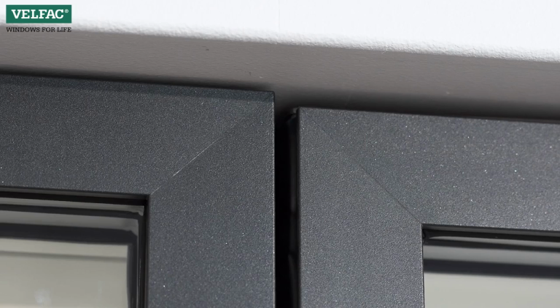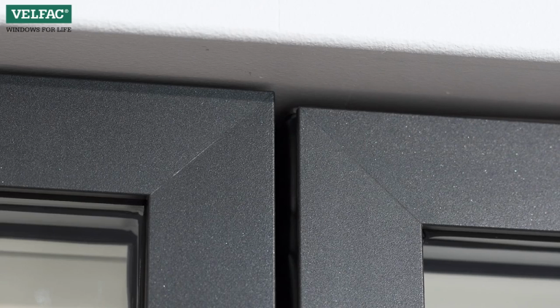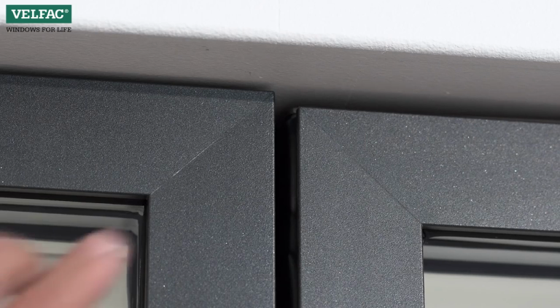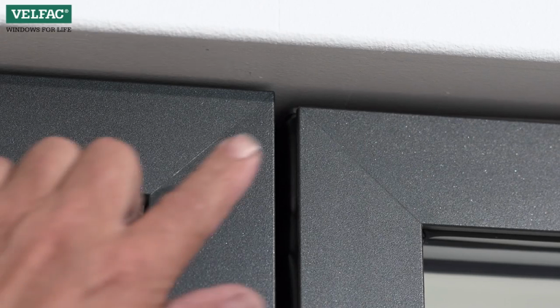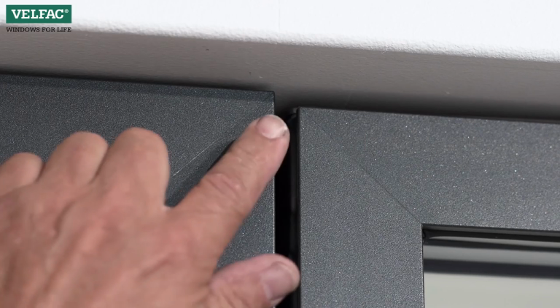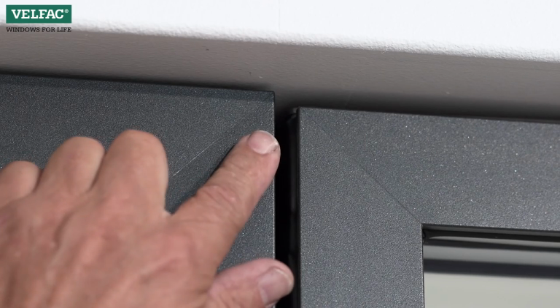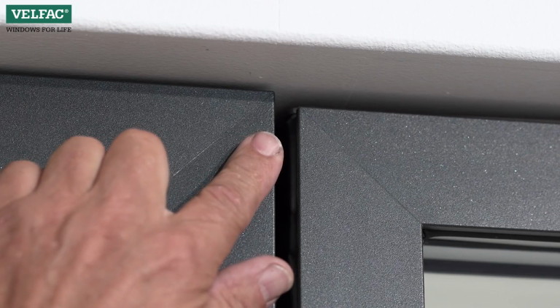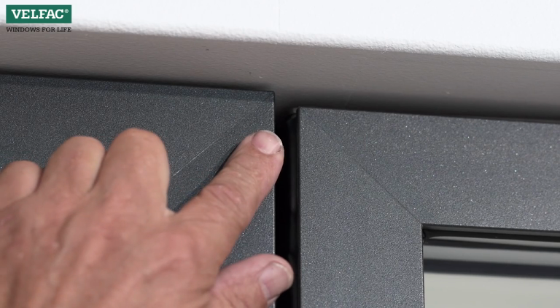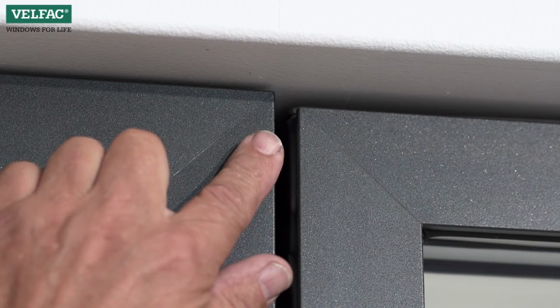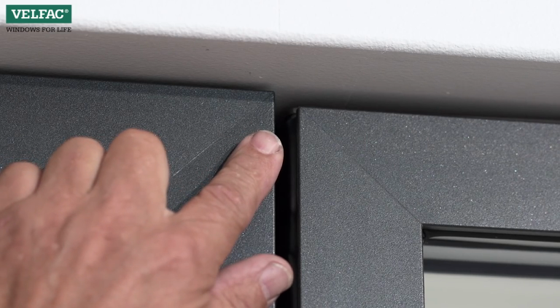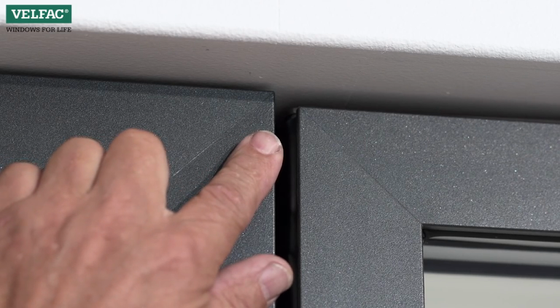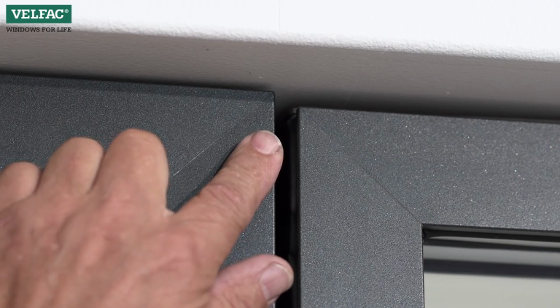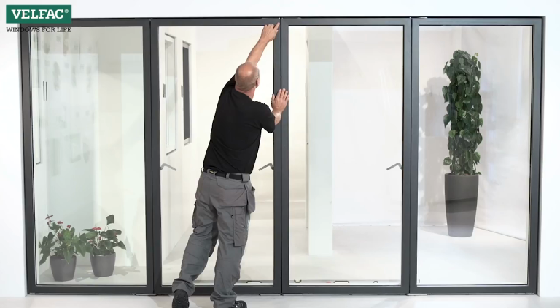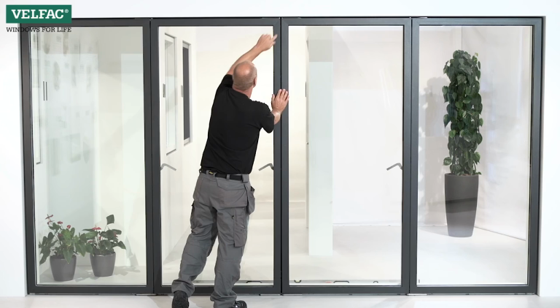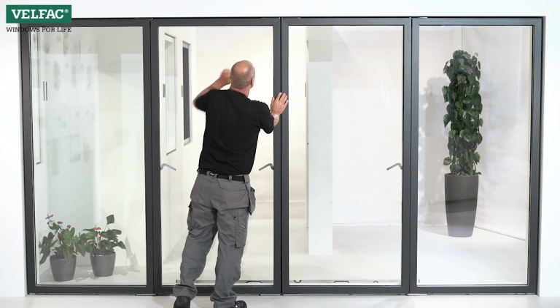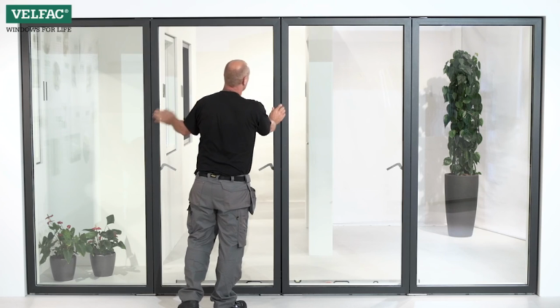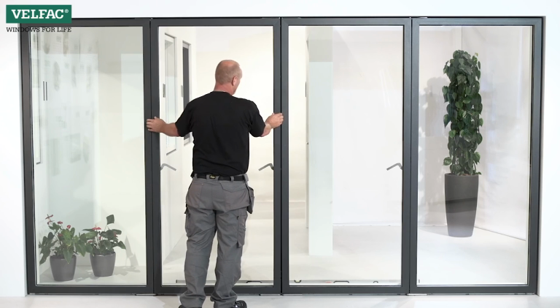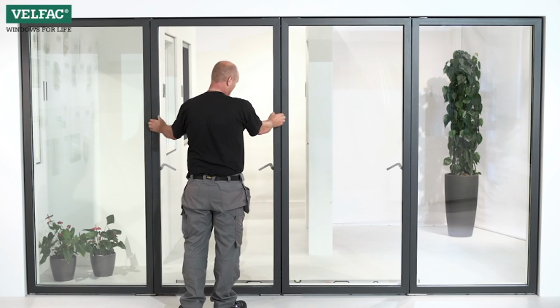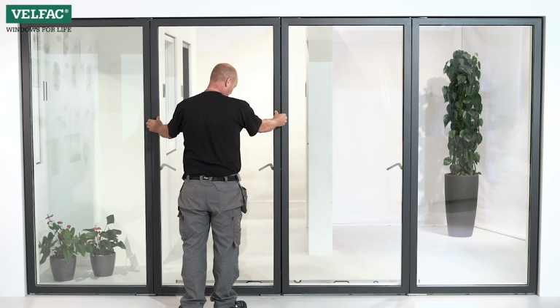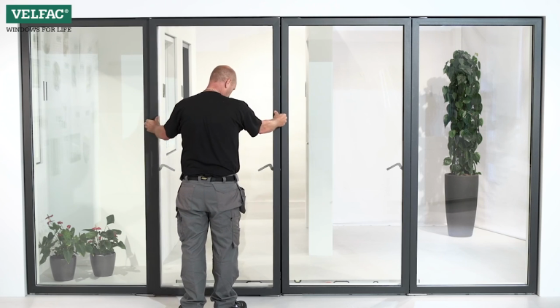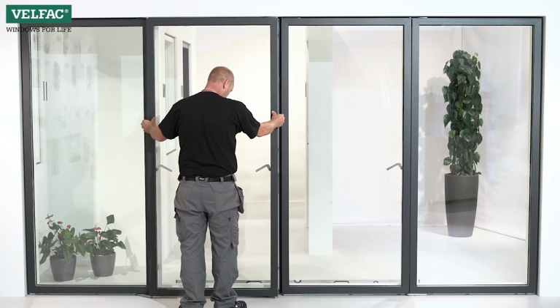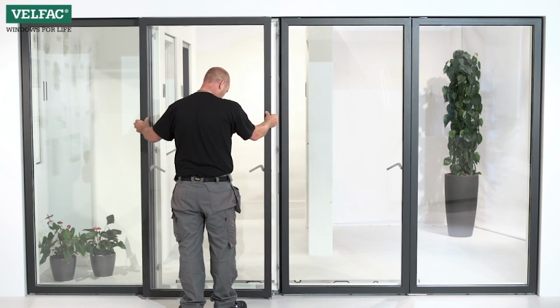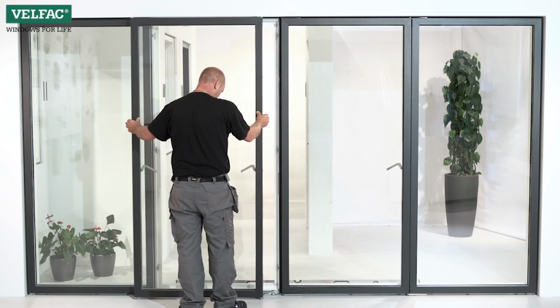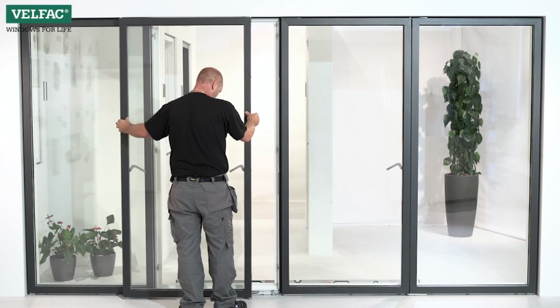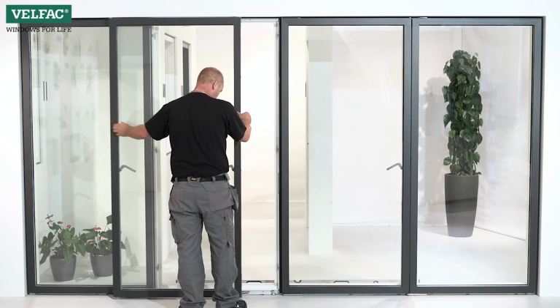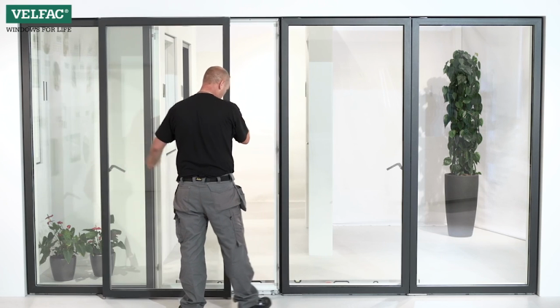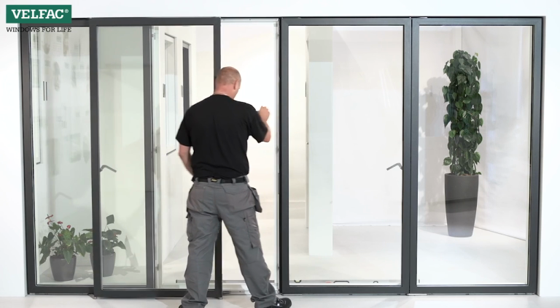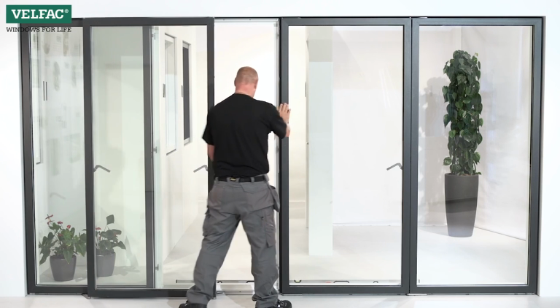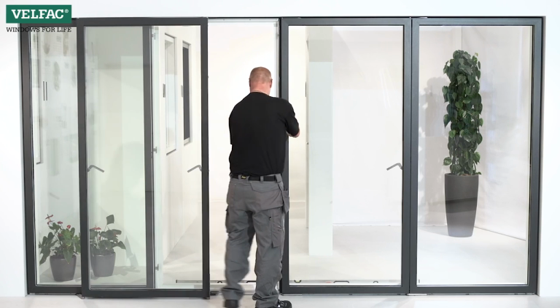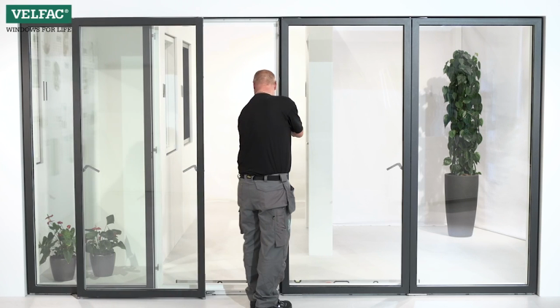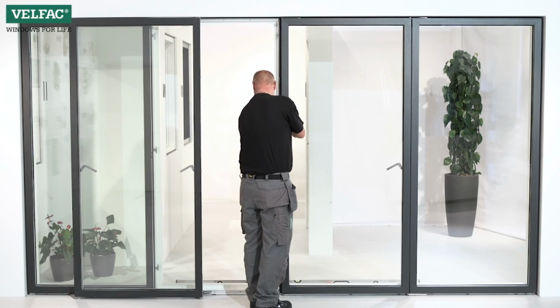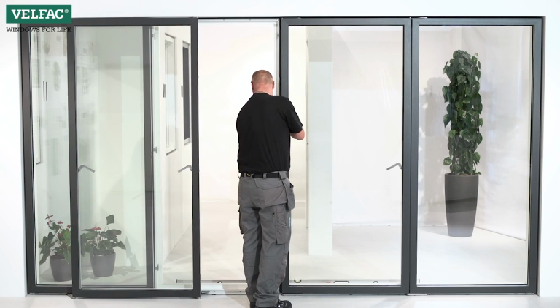Also check whether the sashes align horizontally. Otherwise, the sliding casement door should be adjusted in the height.